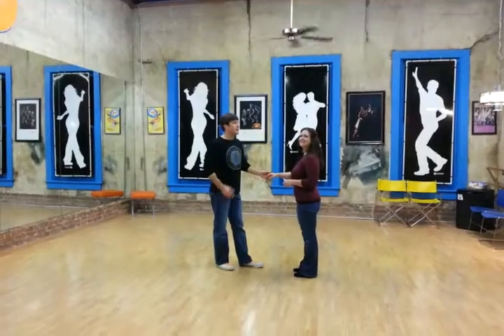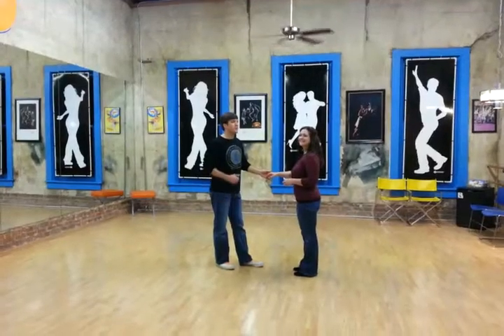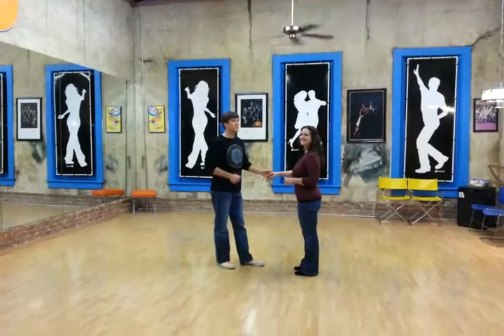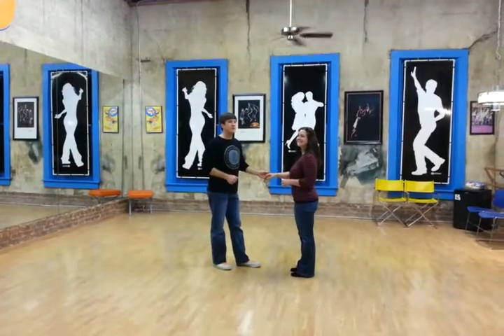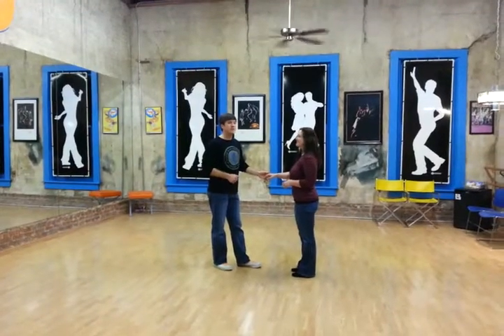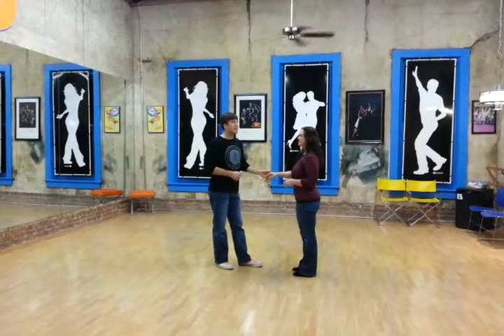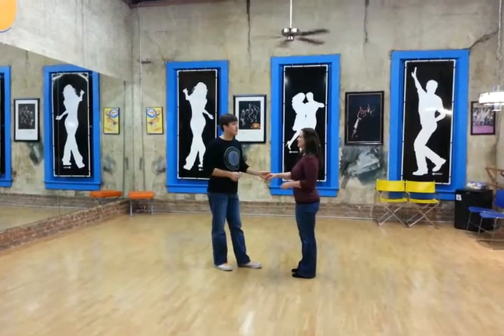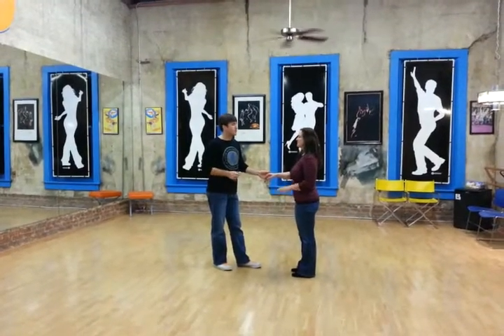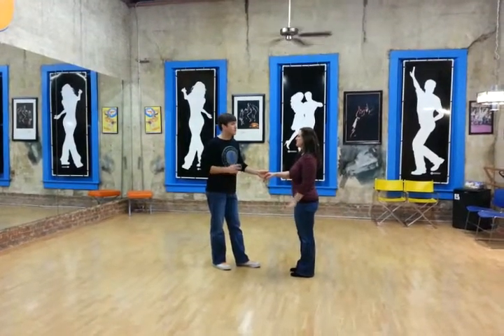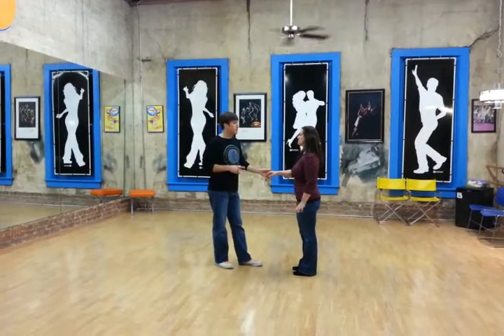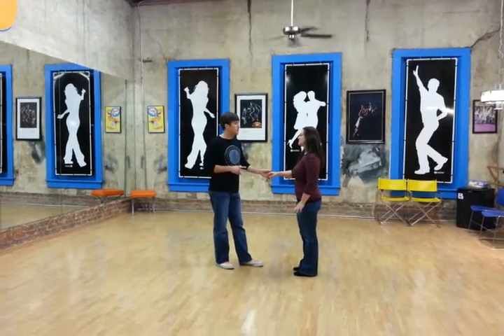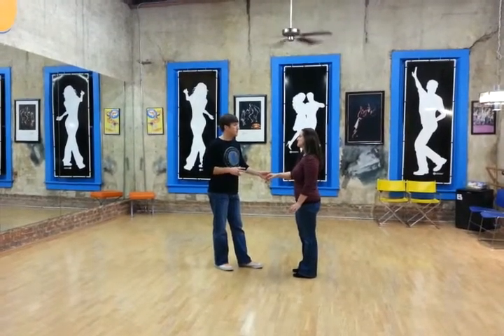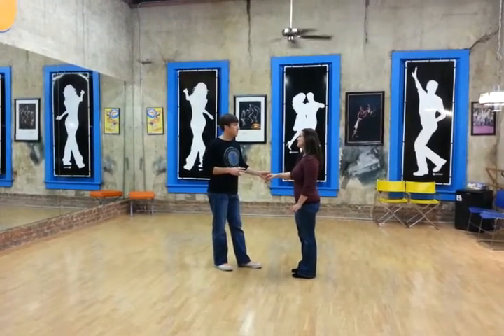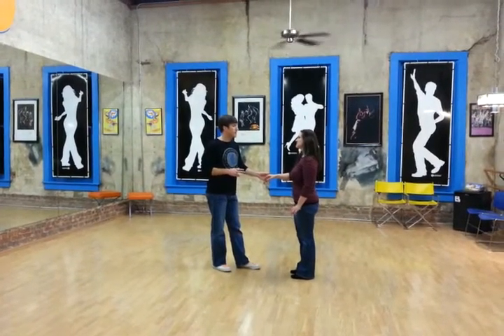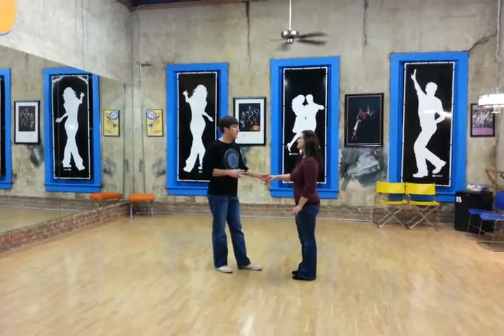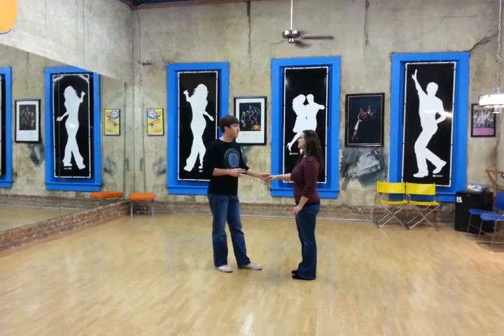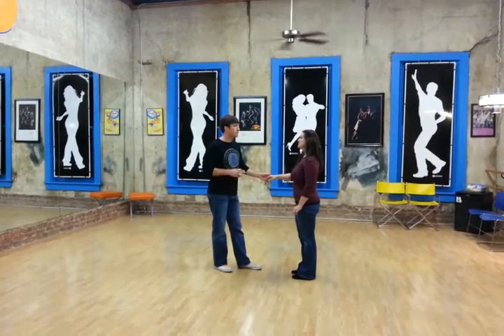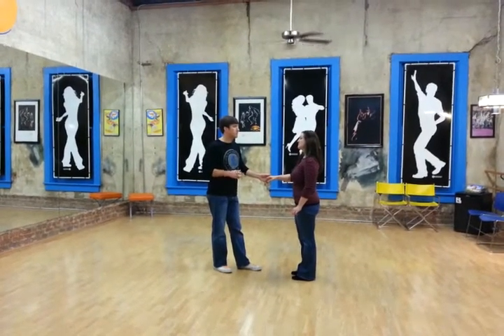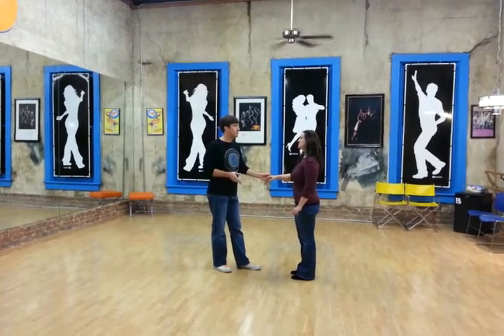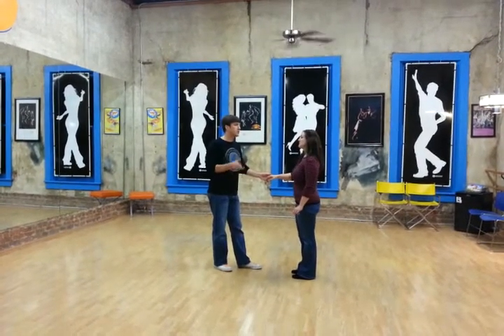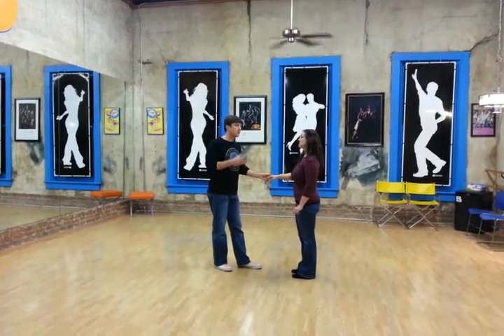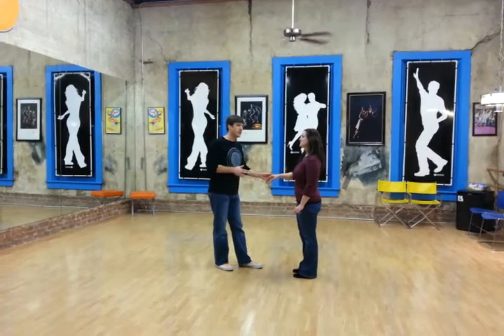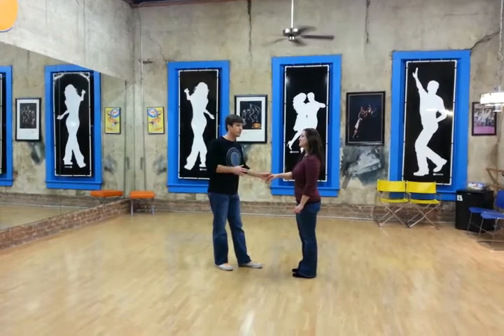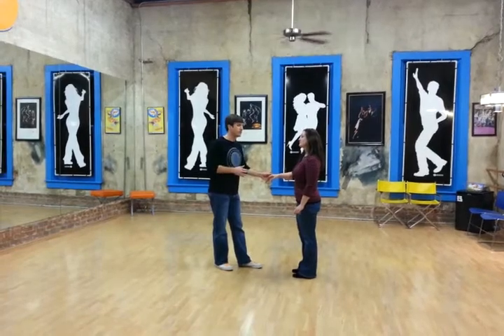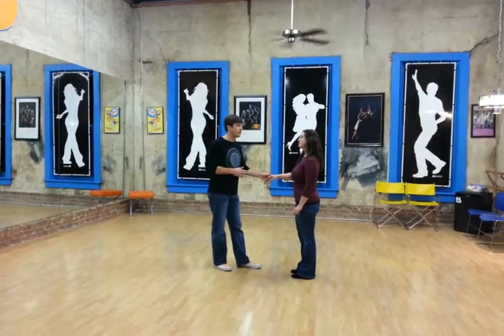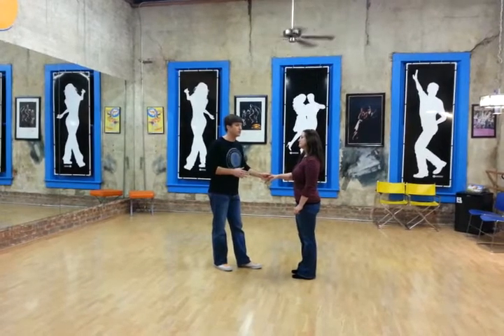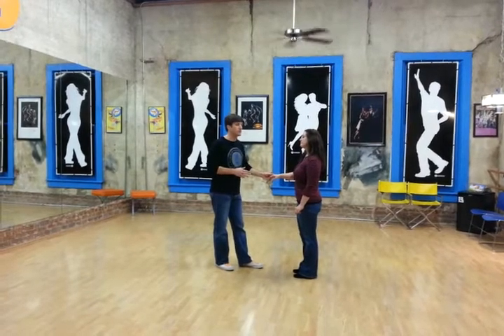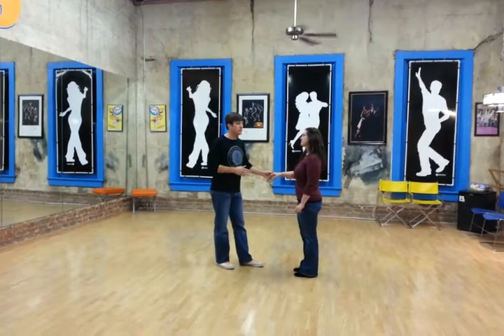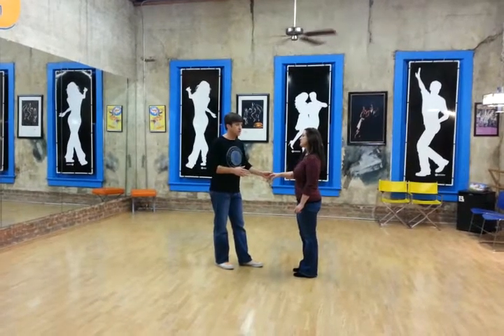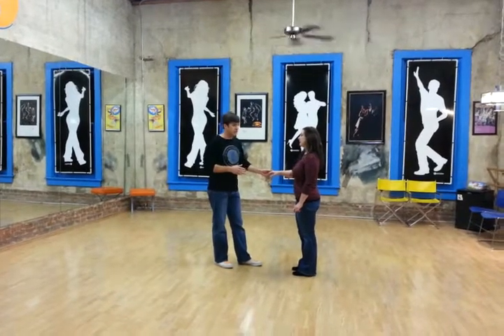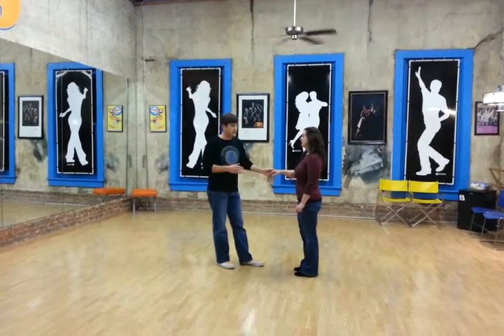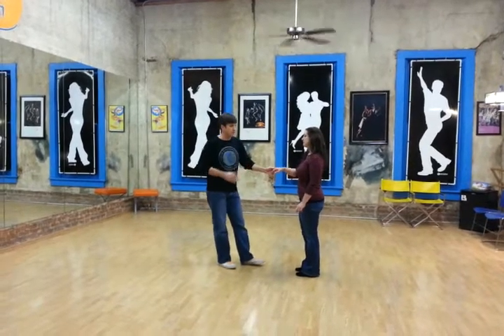Hello, this week in Lenny Hub class, we started with last week's variation which looked like this.